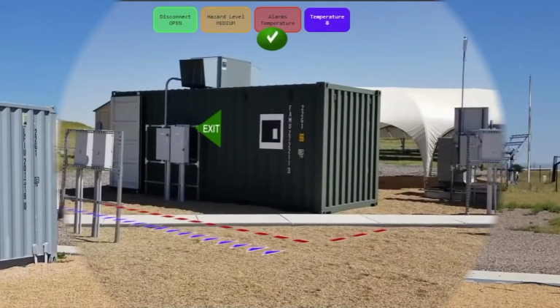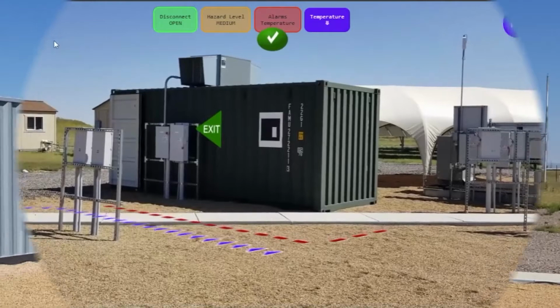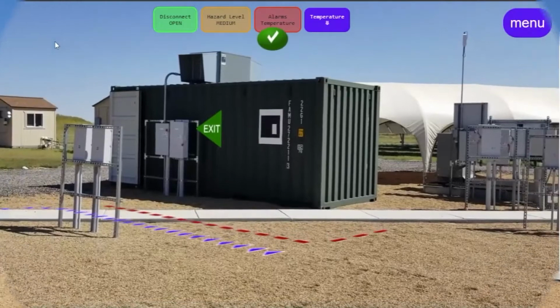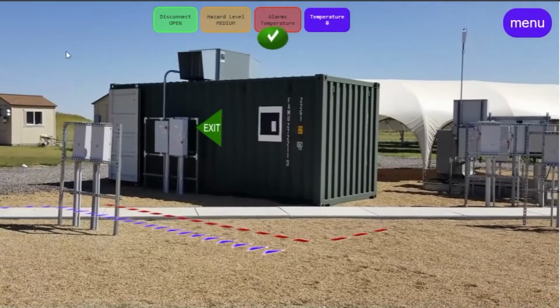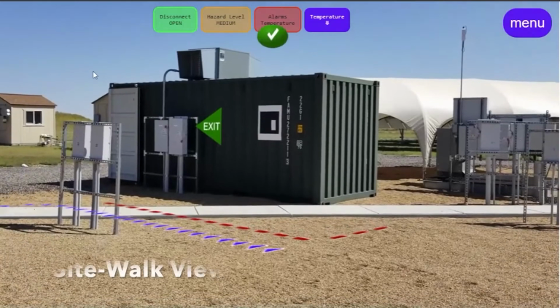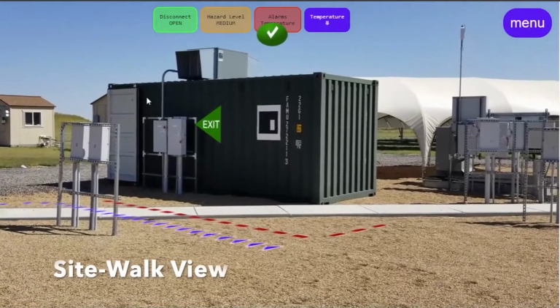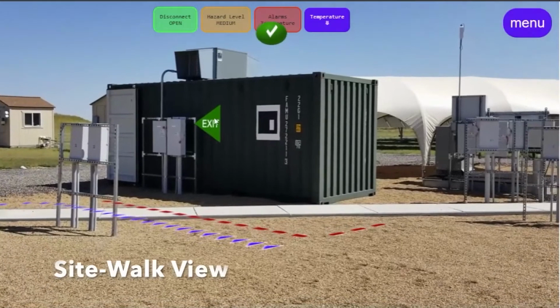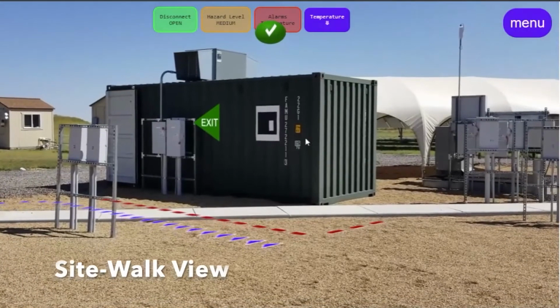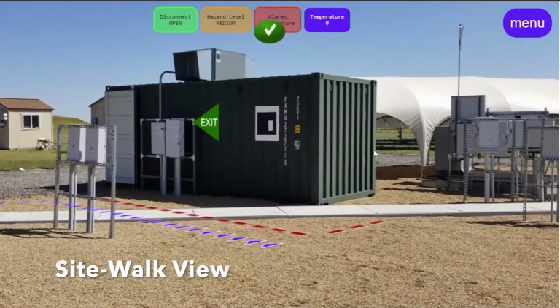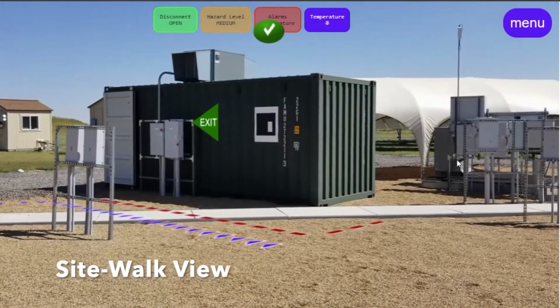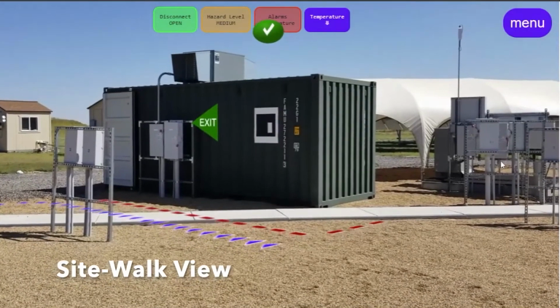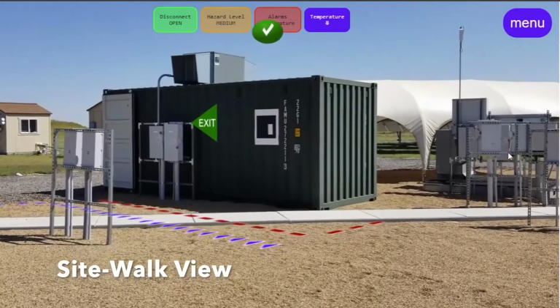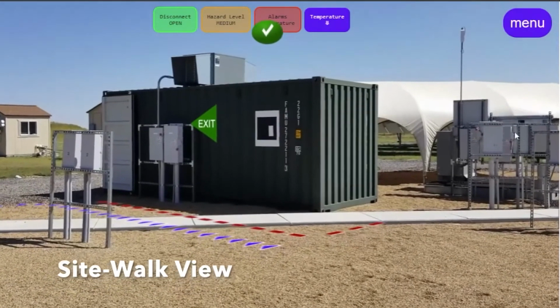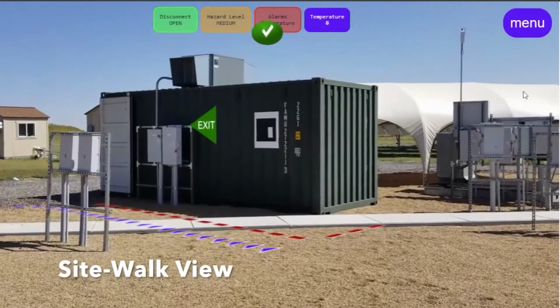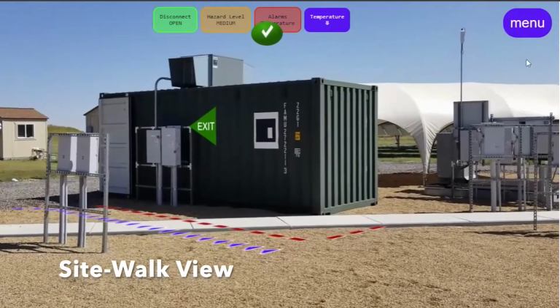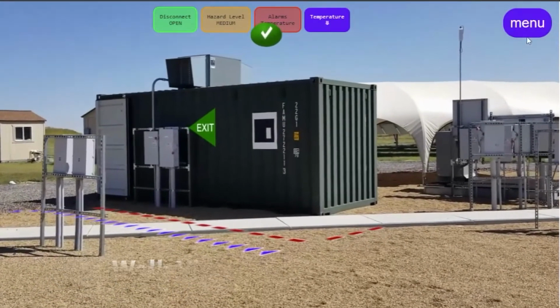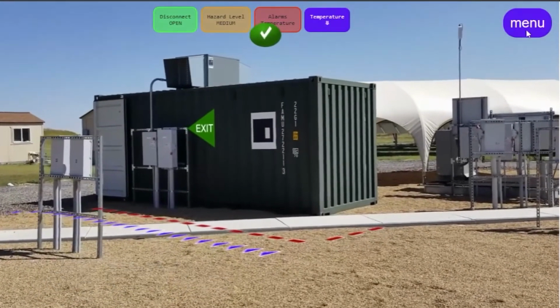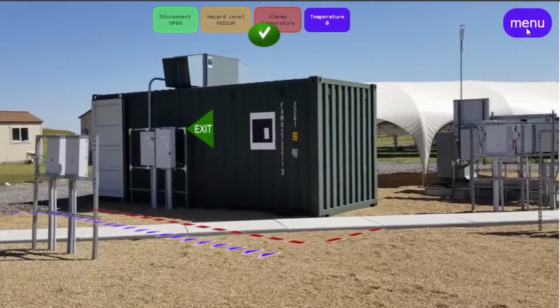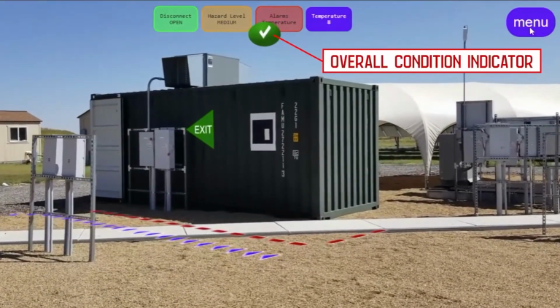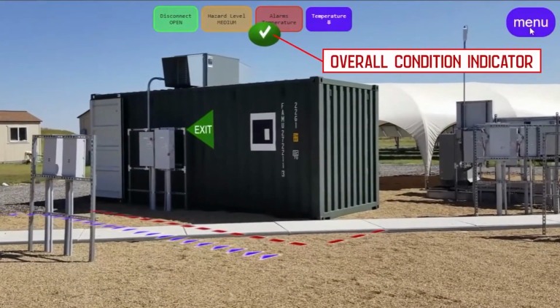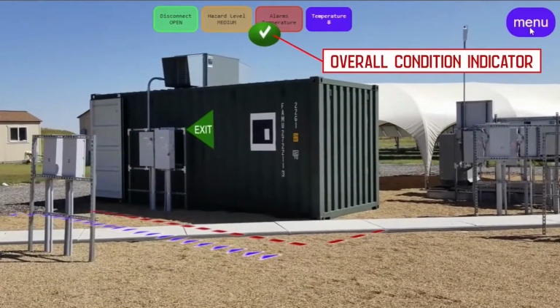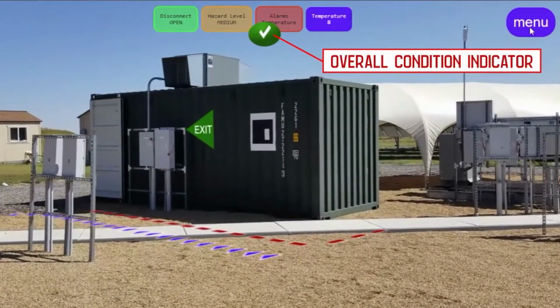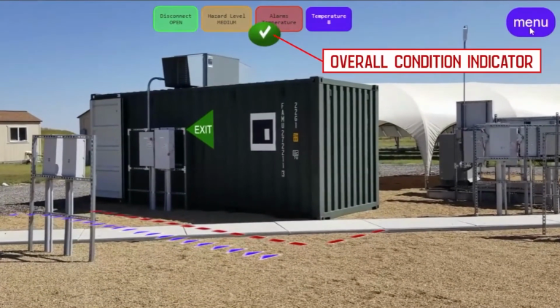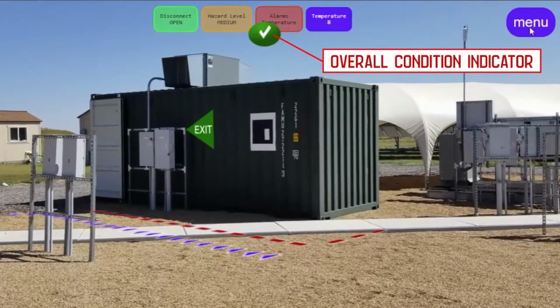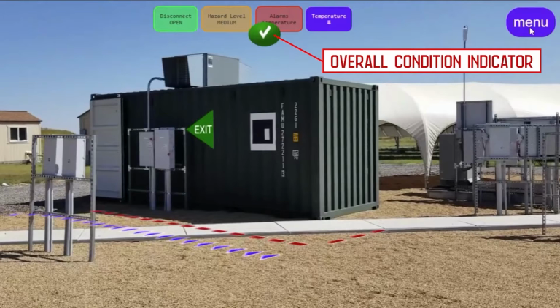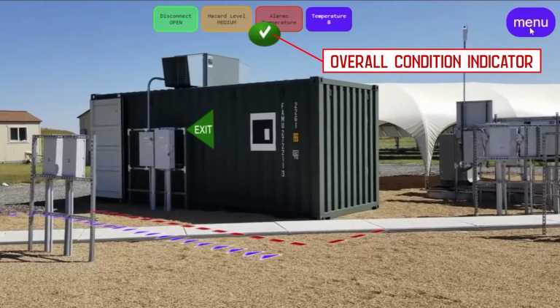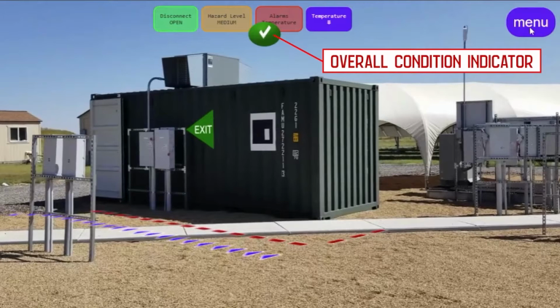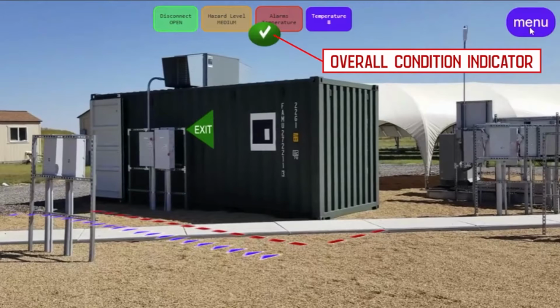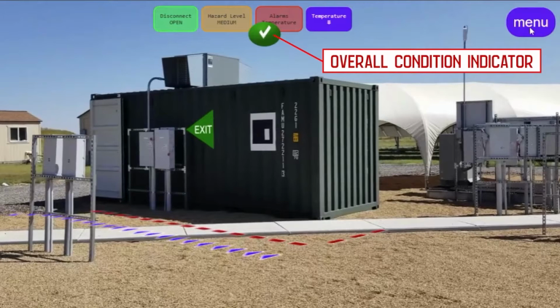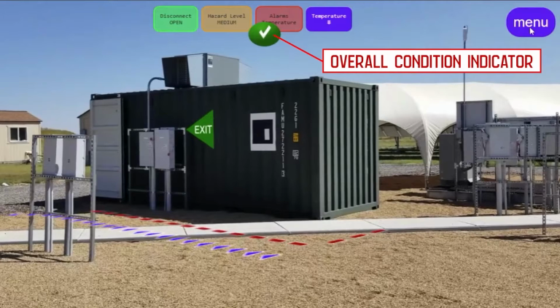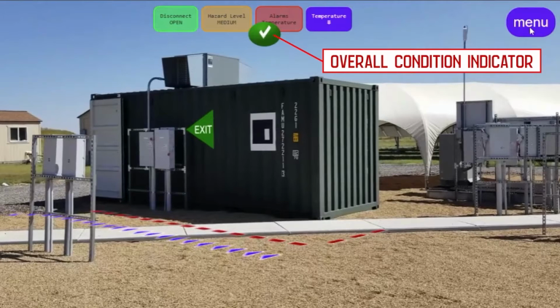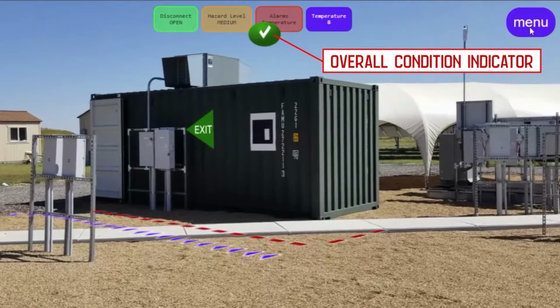Looking at the app display, the site walk view gives the operator an overview of conditions inside the enclosures as he walks by.